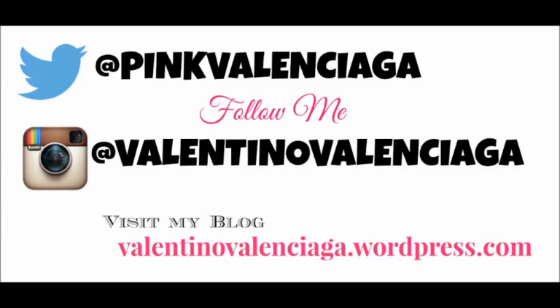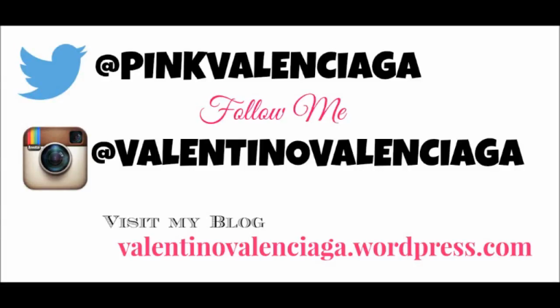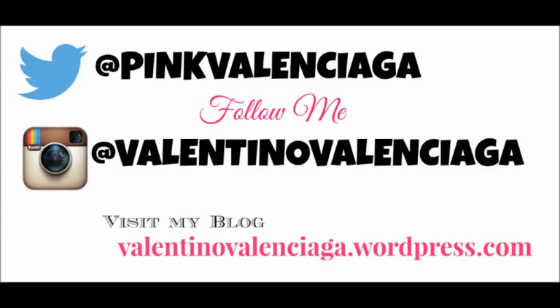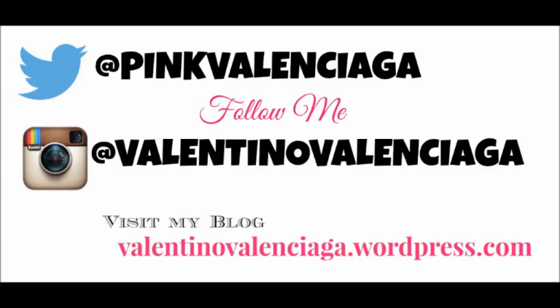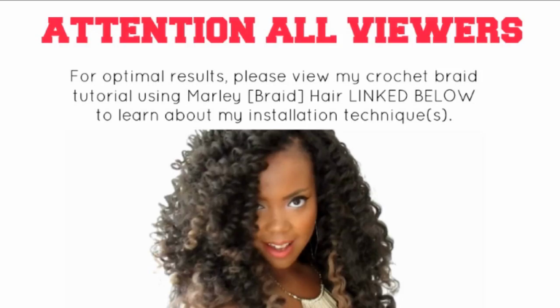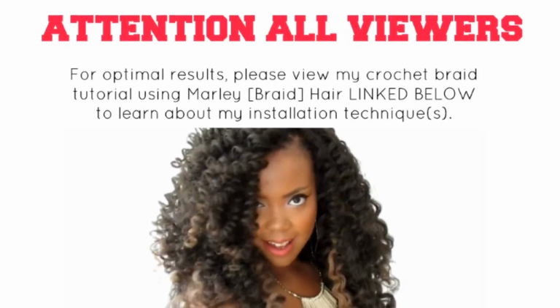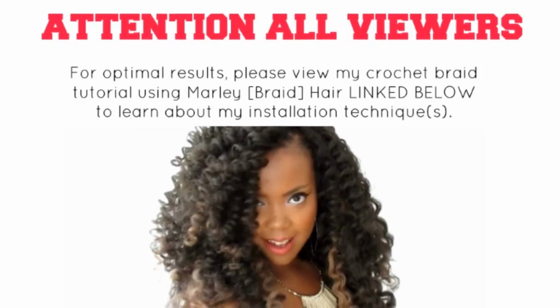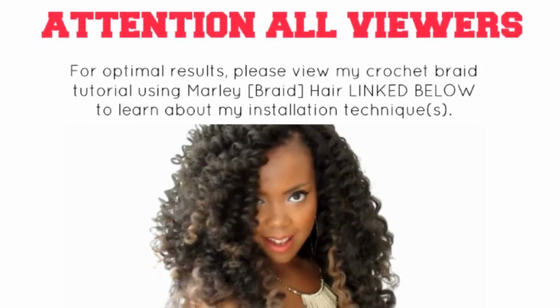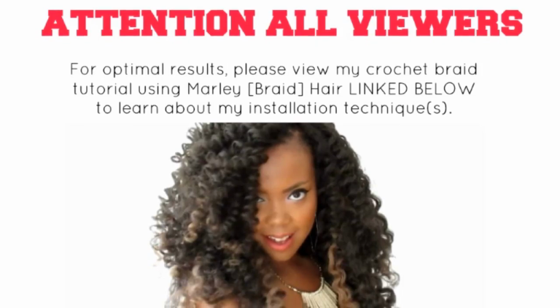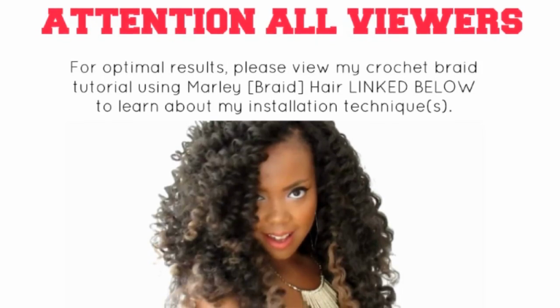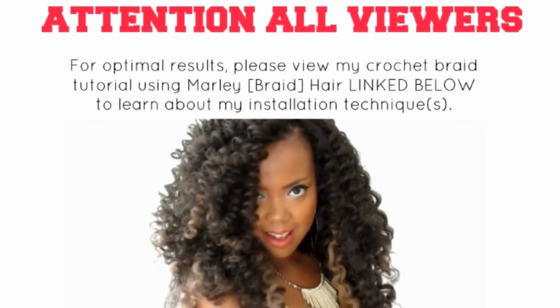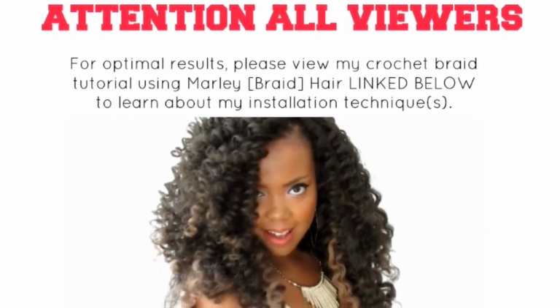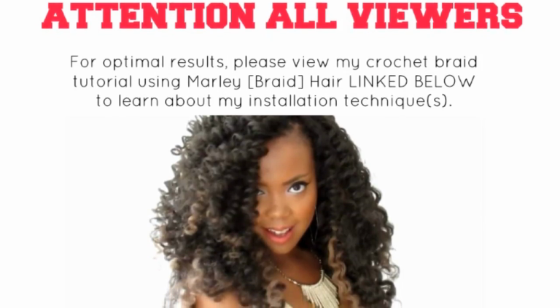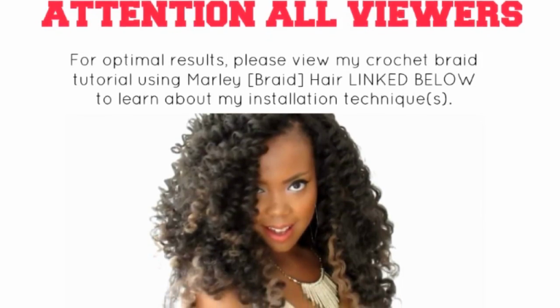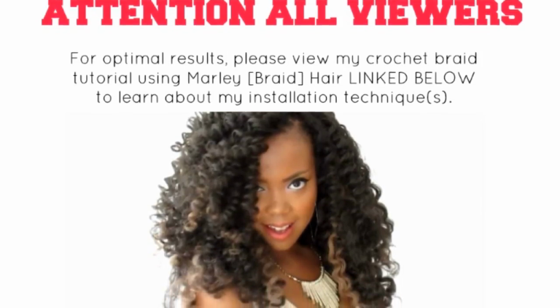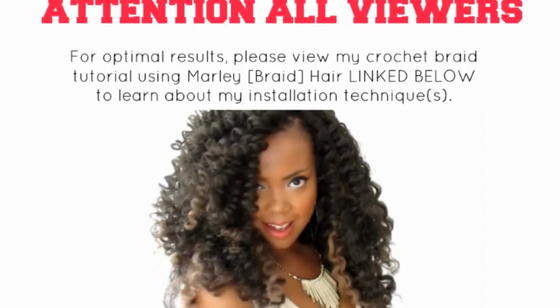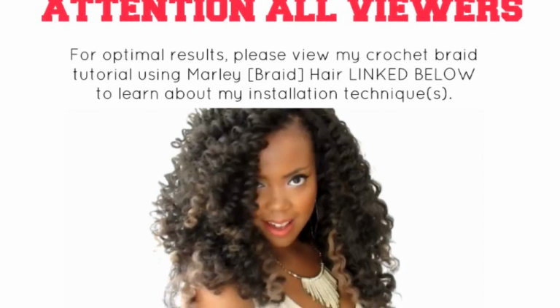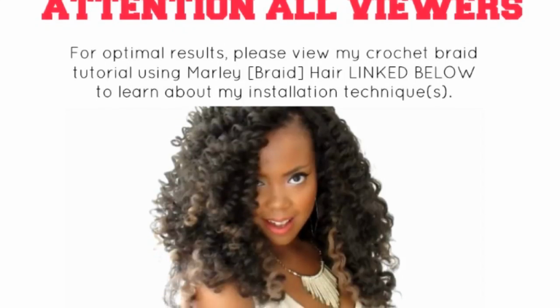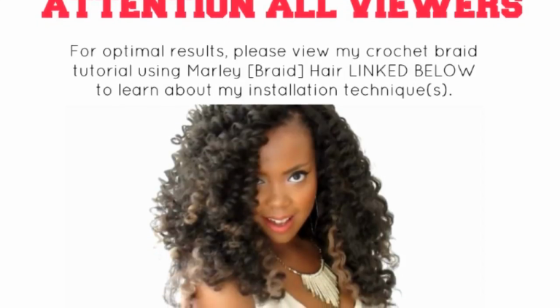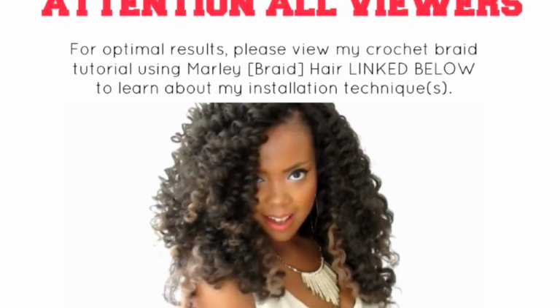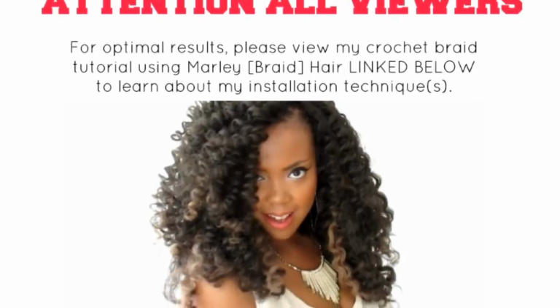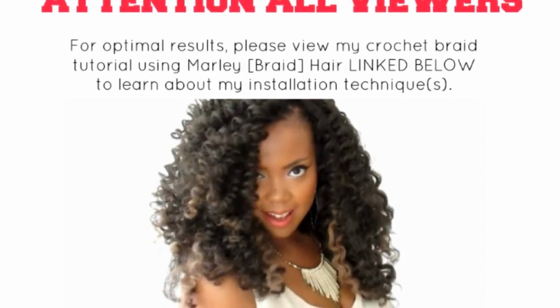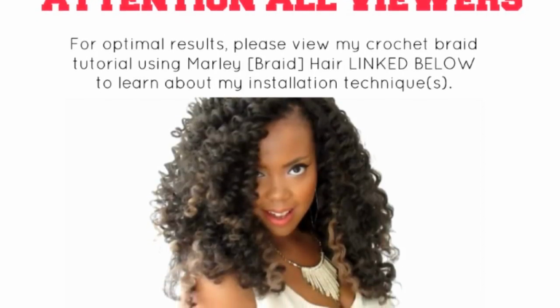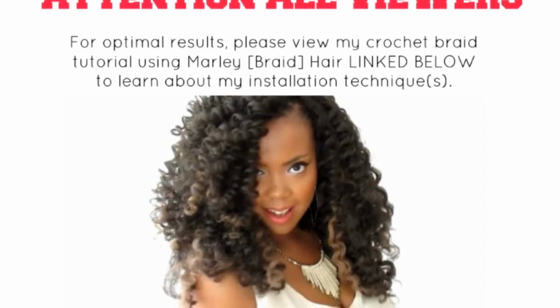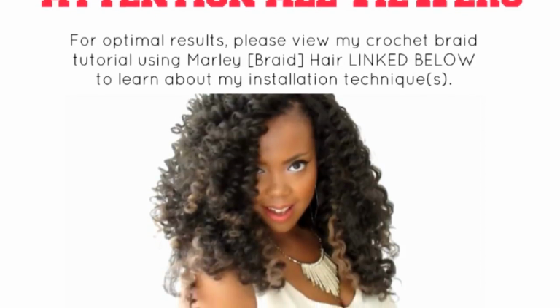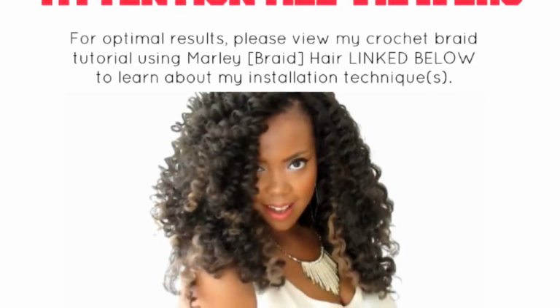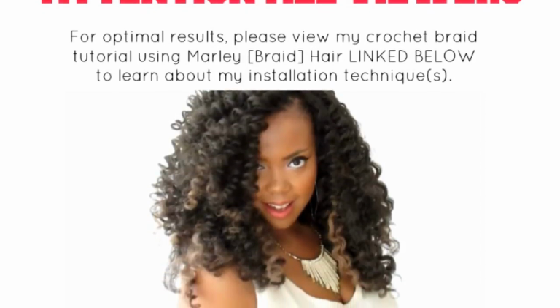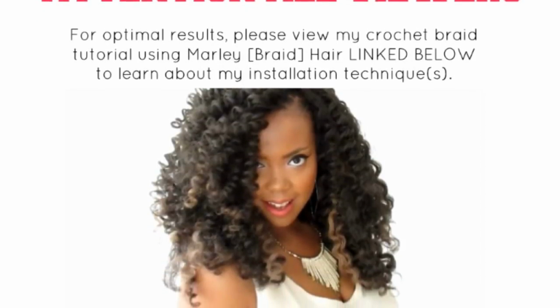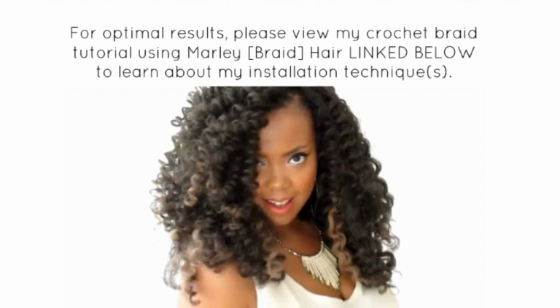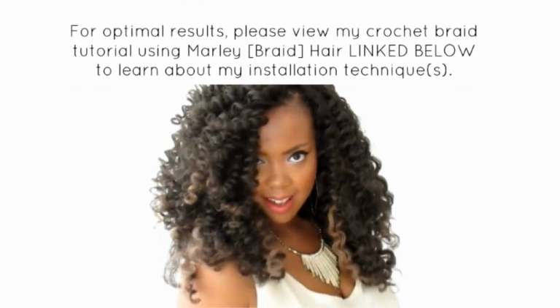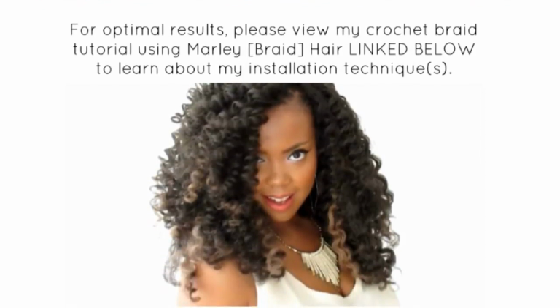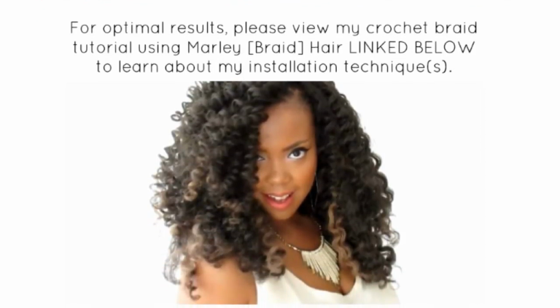For optimal results, please view my crochet braid tutorial using Marley hair linked below to learn about my installation techniques.